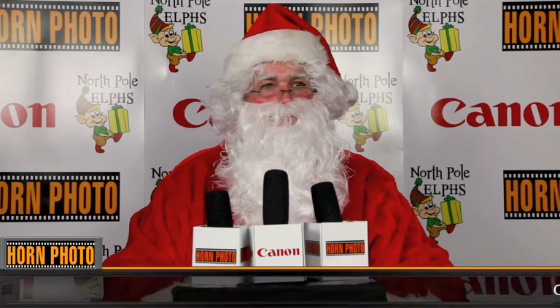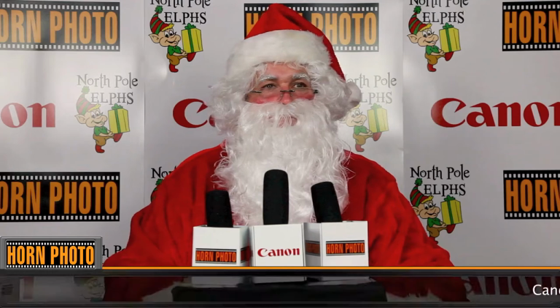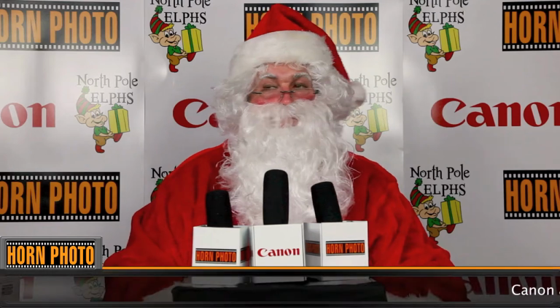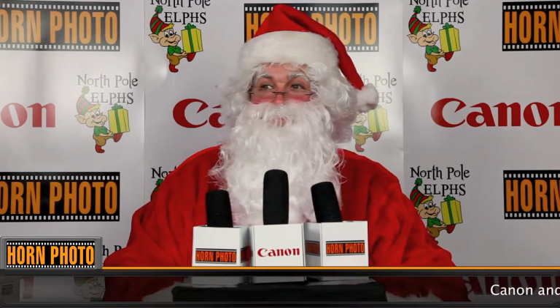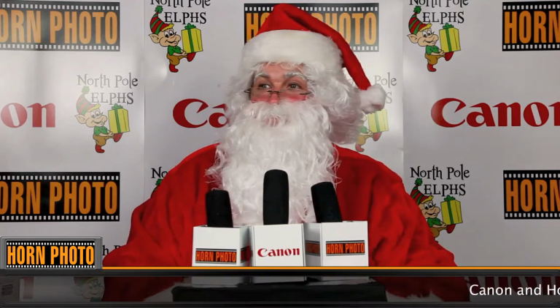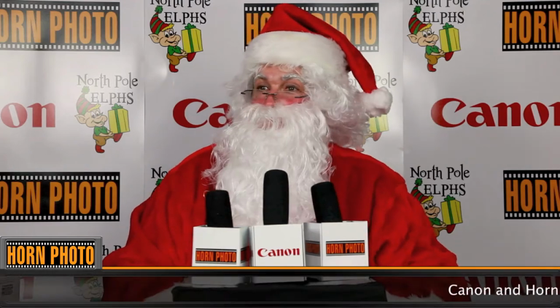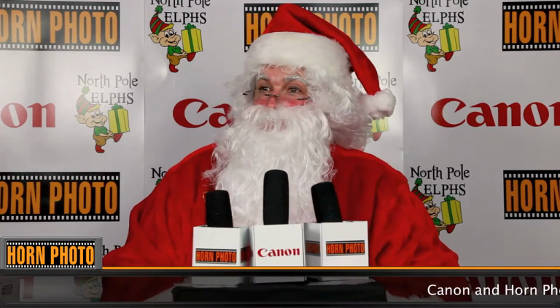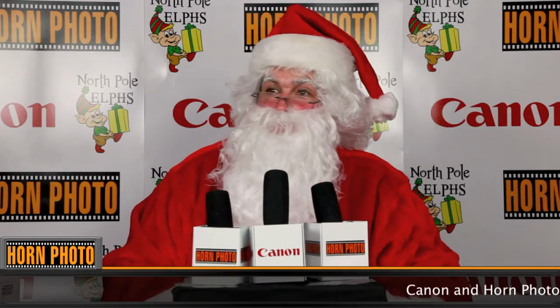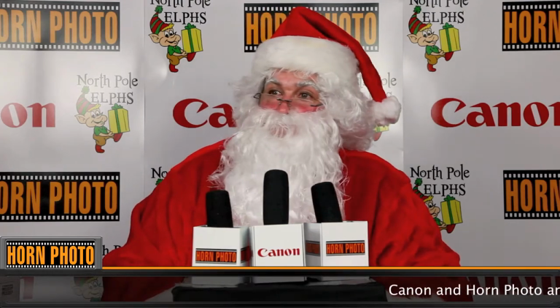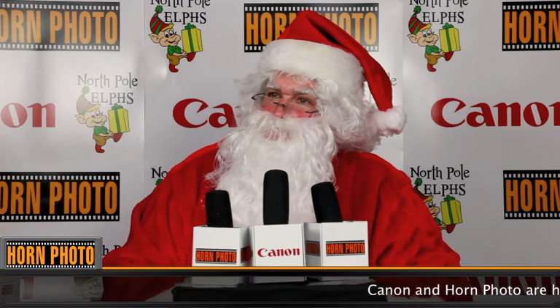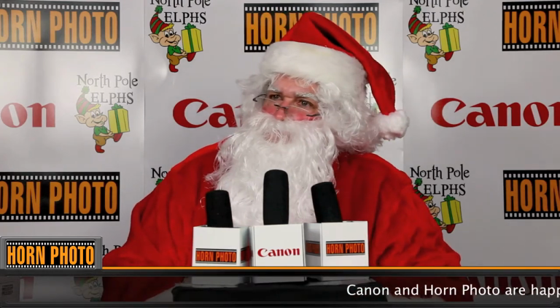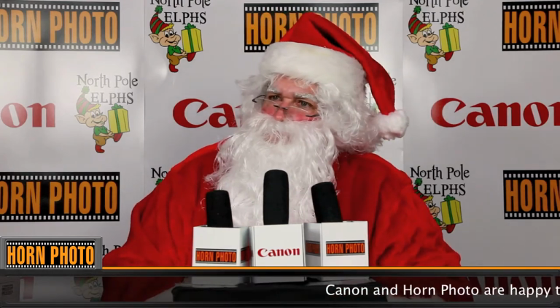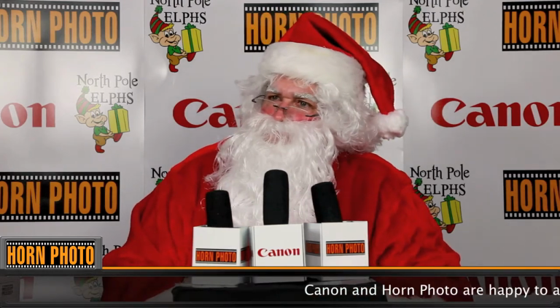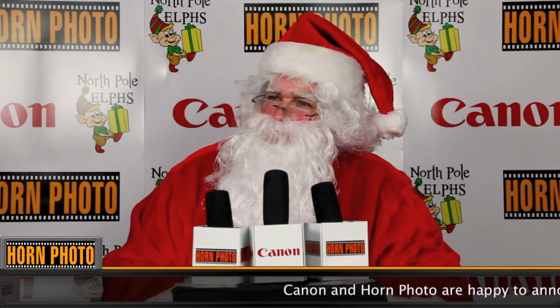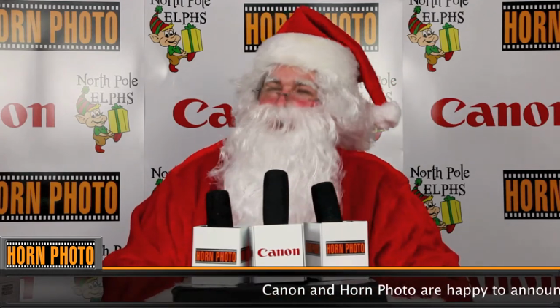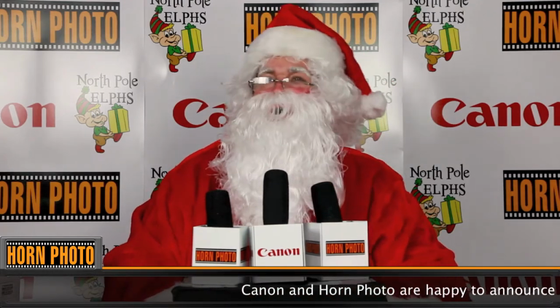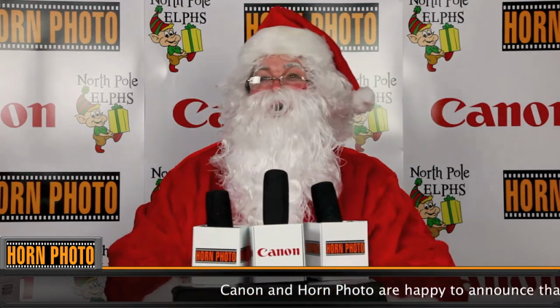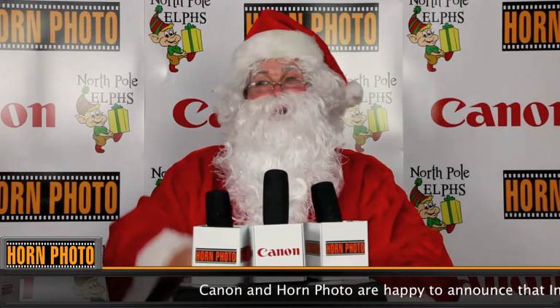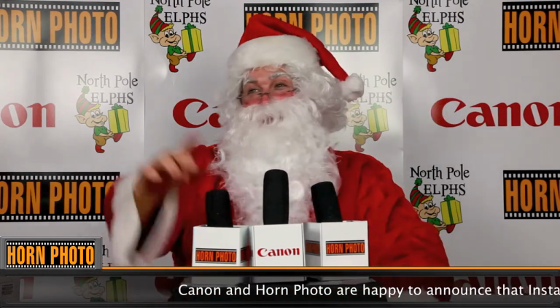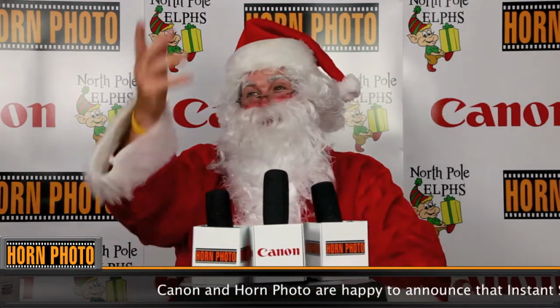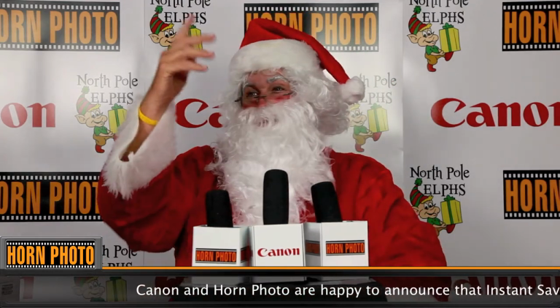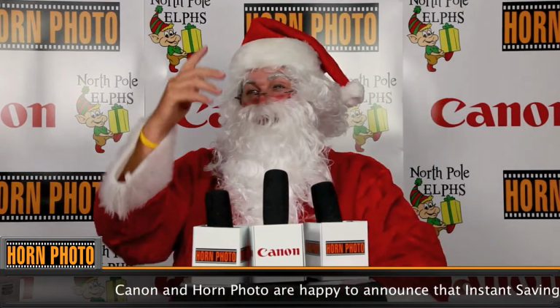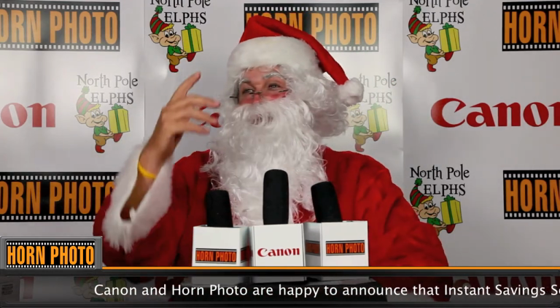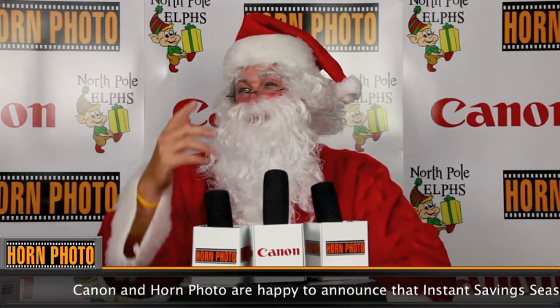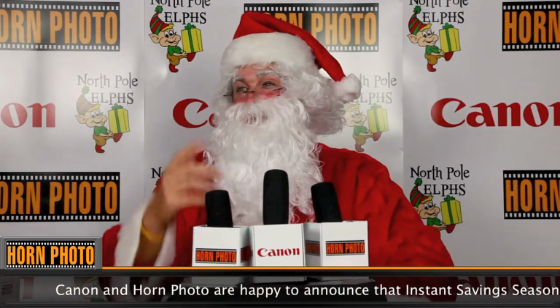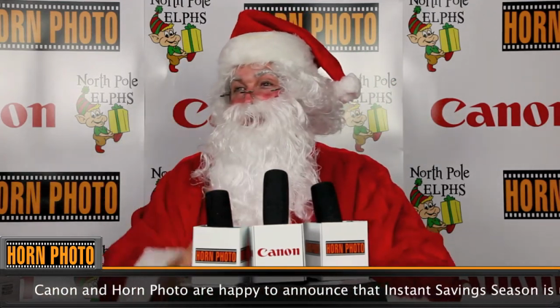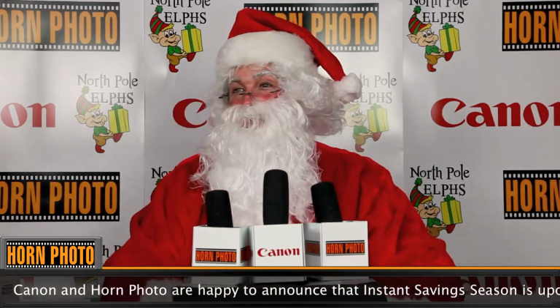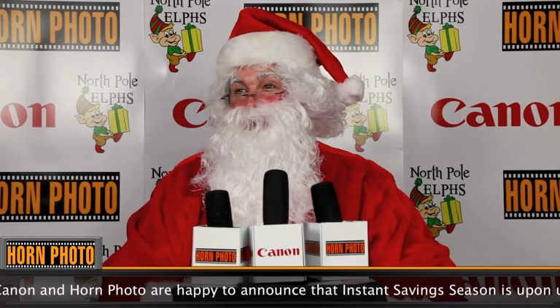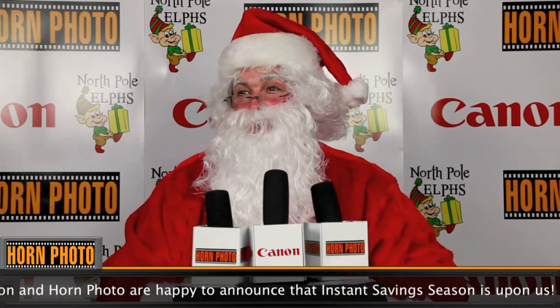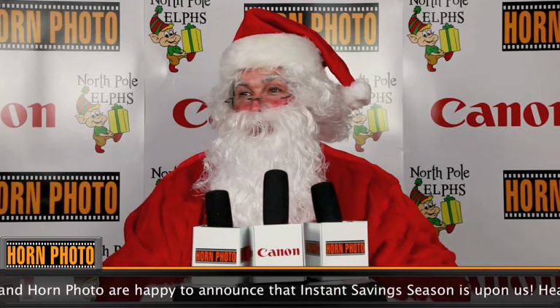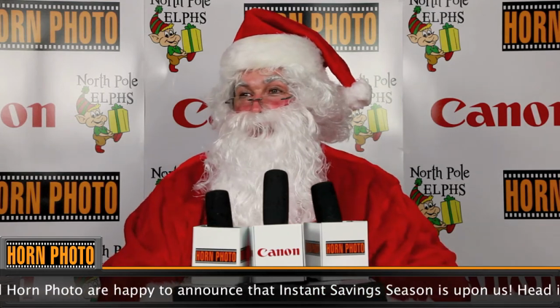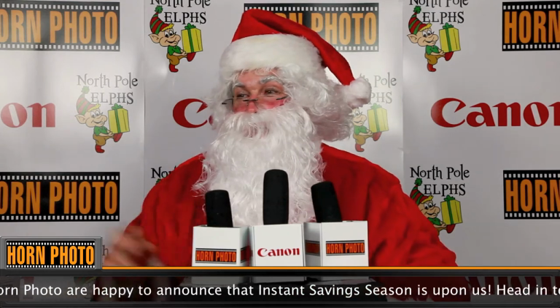So, Santa, the big season is coming up quick. Do you have a game plan? Ho, ho, ho! It's a snap this year with Horn Photo and Canon cameras.